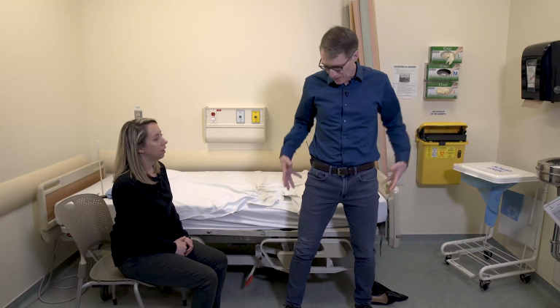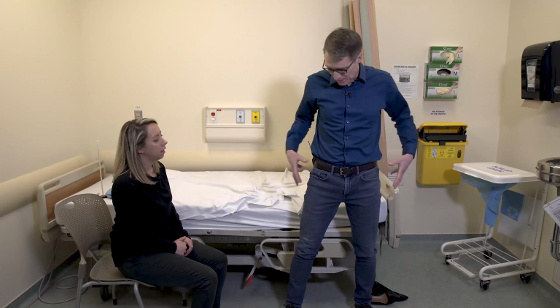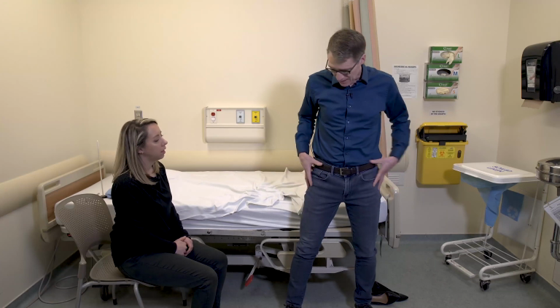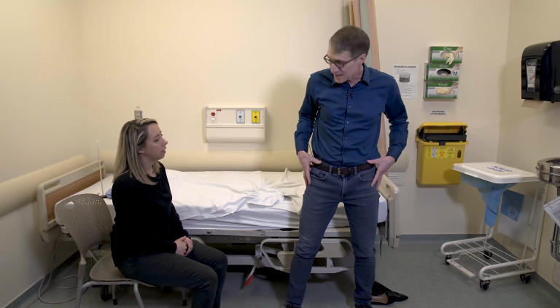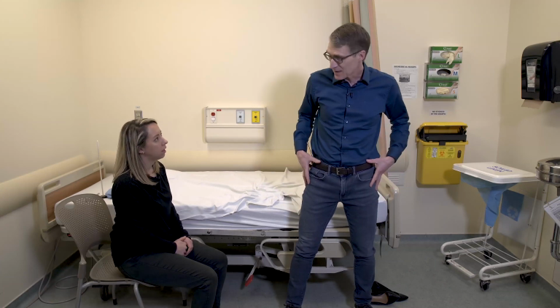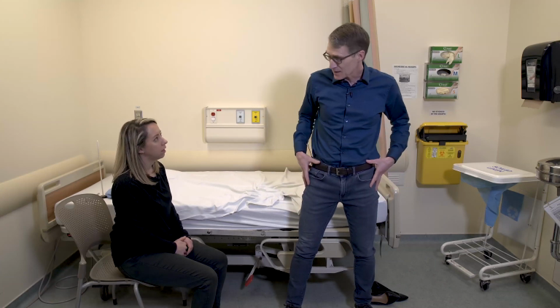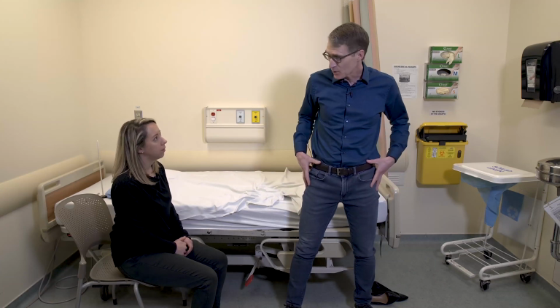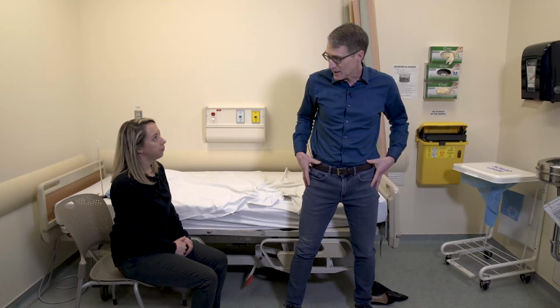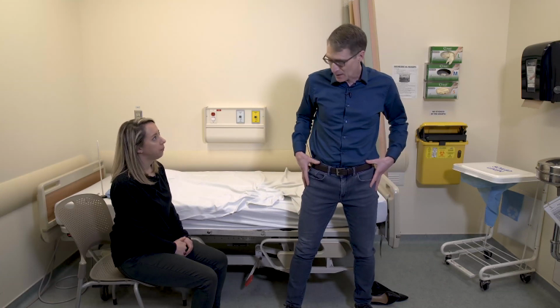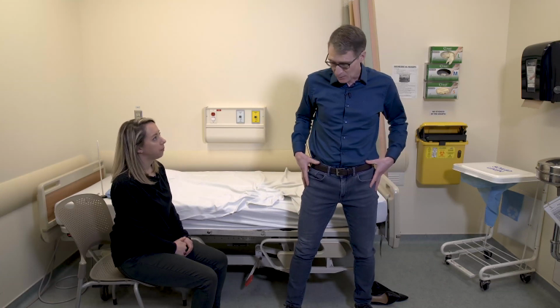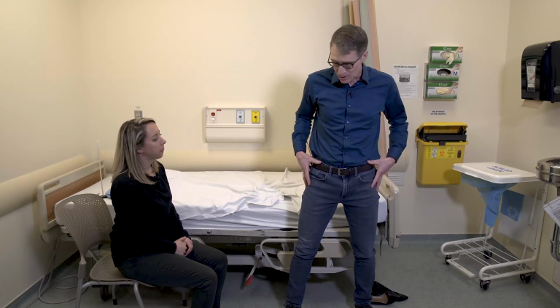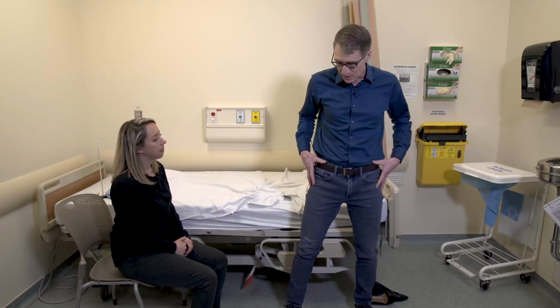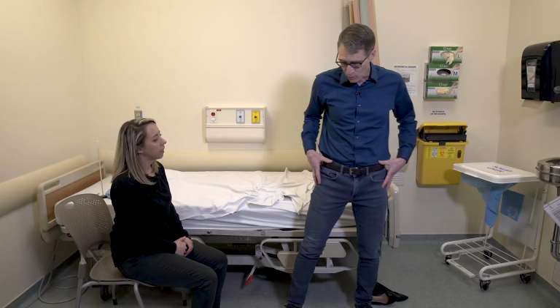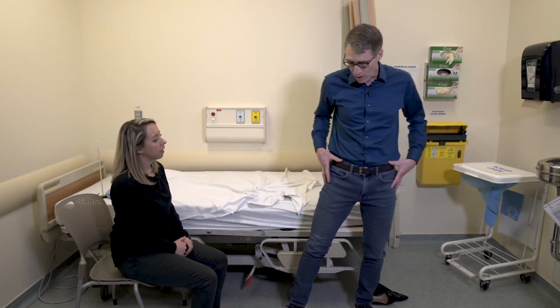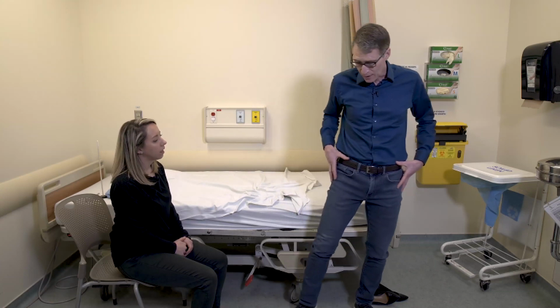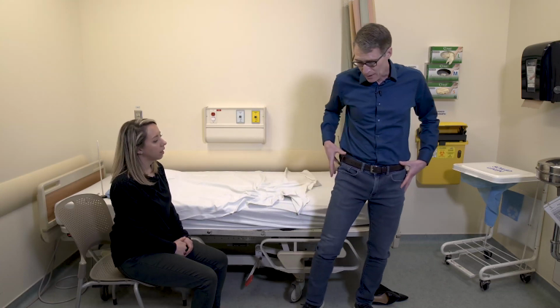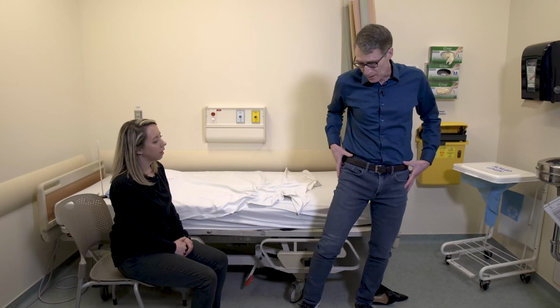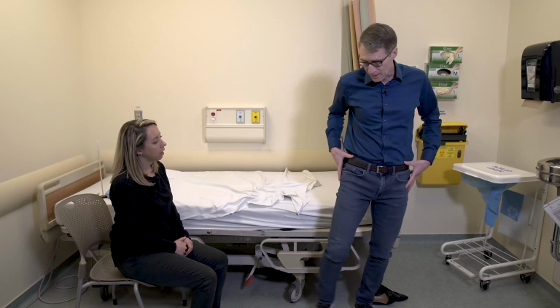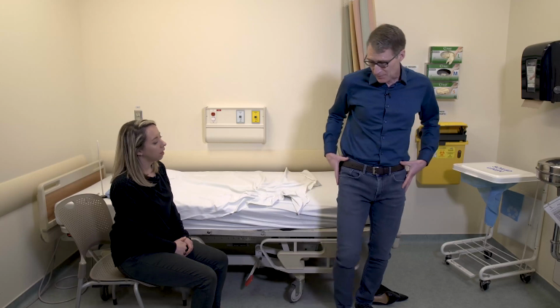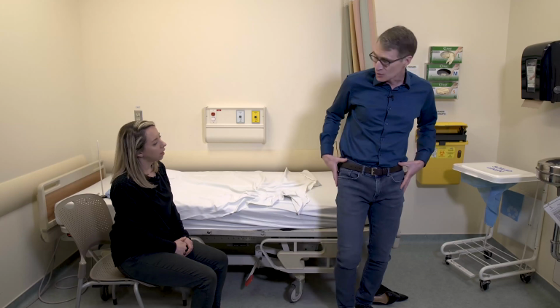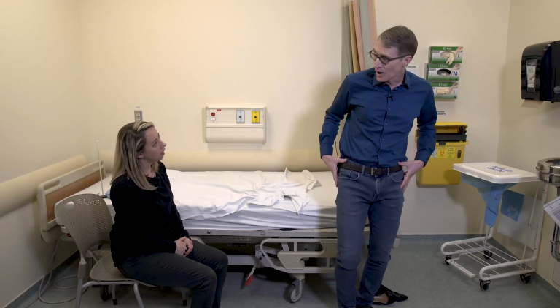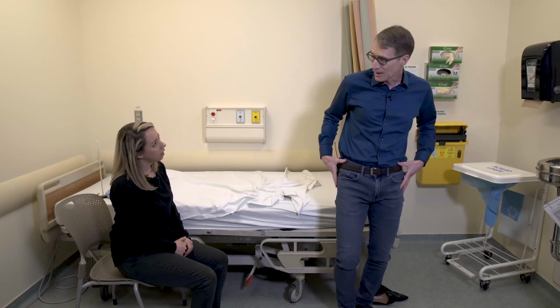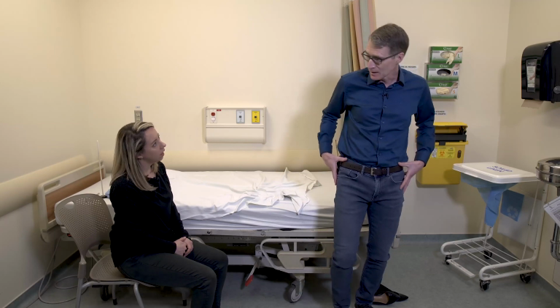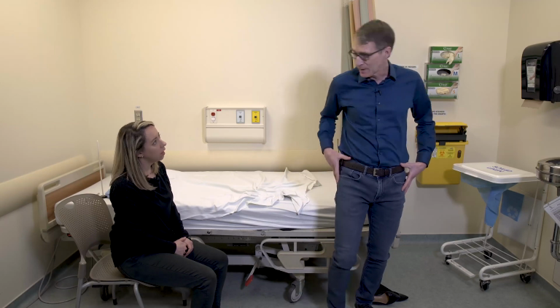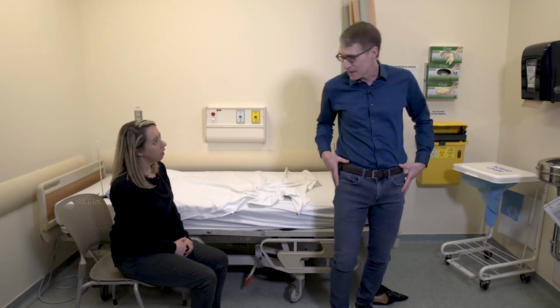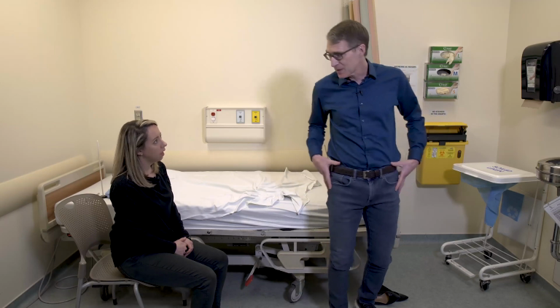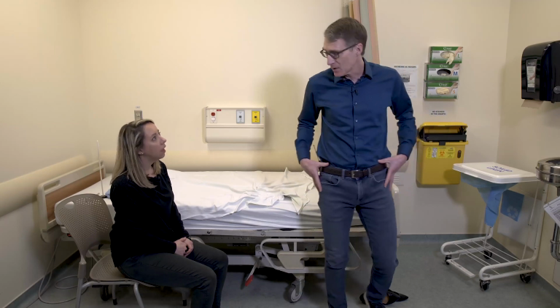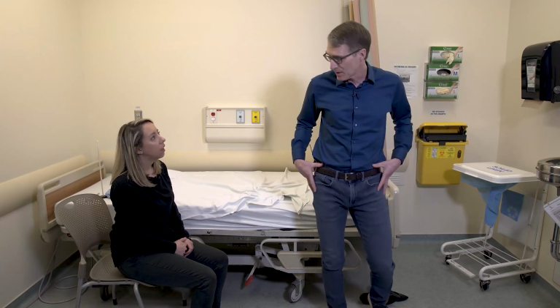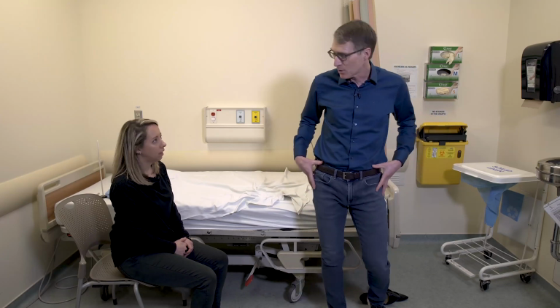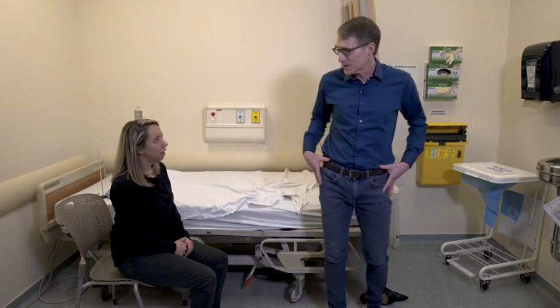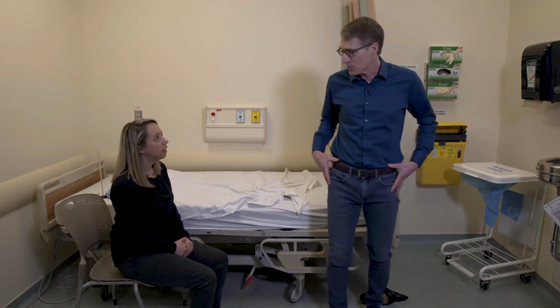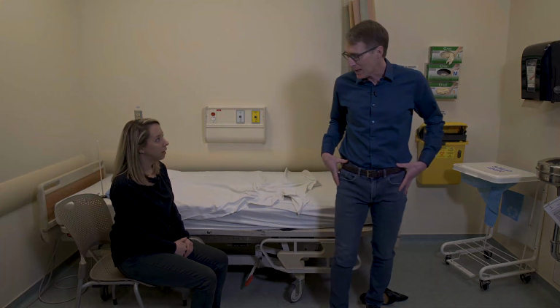Because these muscles are weak here, when you're starting to walk, the hips are dropping a little bit and it's giving you a bit more of a sway.